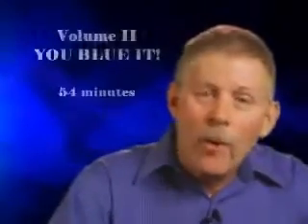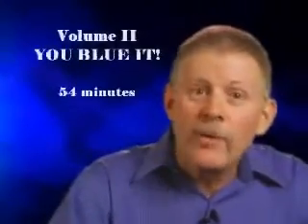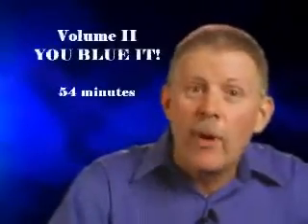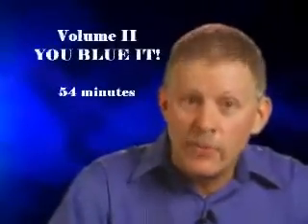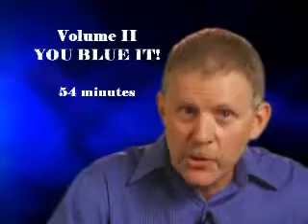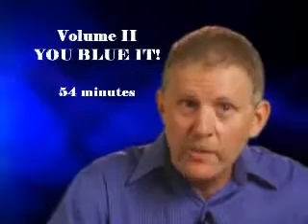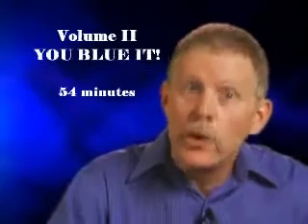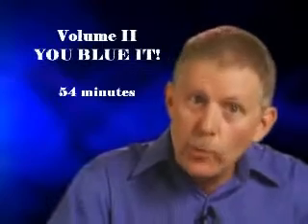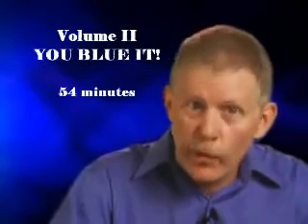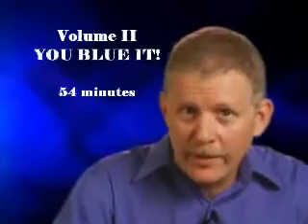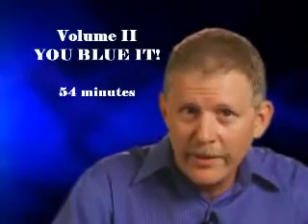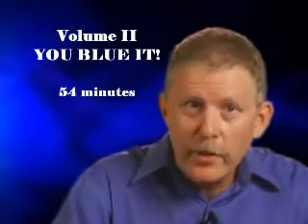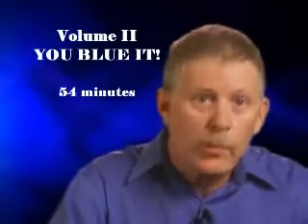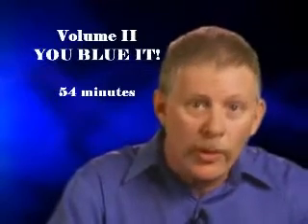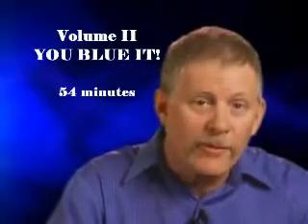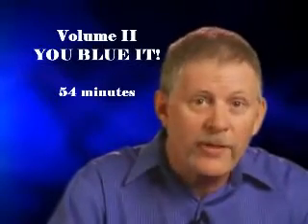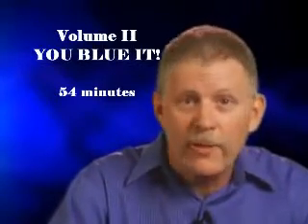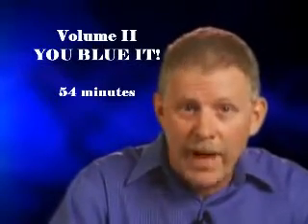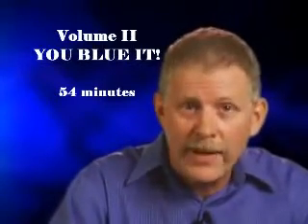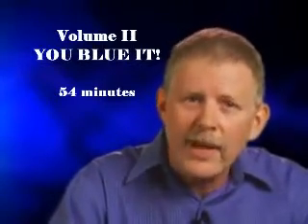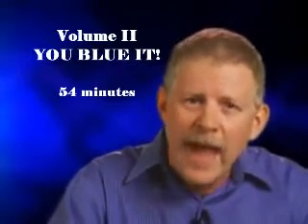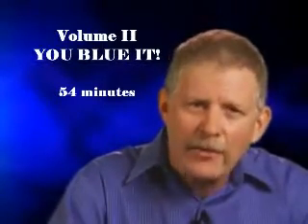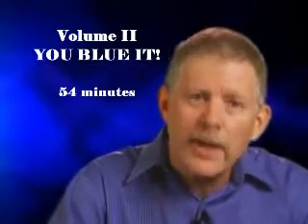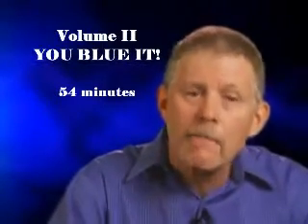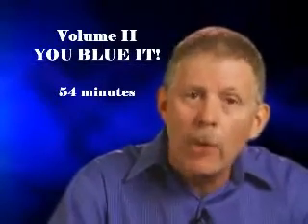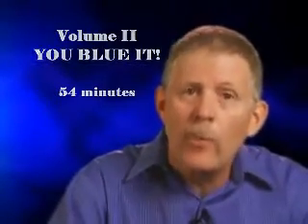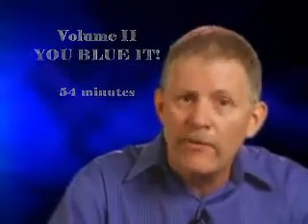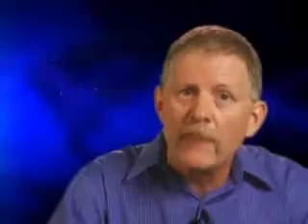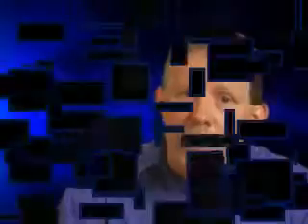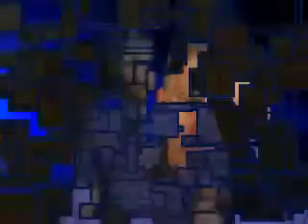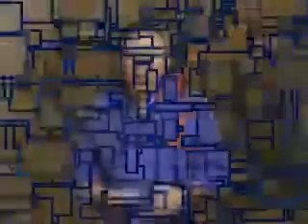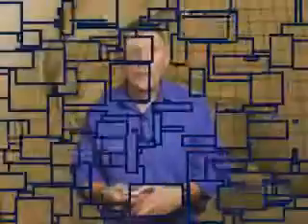Welcome to Volume 2 — You Blew It. You Blew It, the feature effect, is actually multiple effects in one routine.